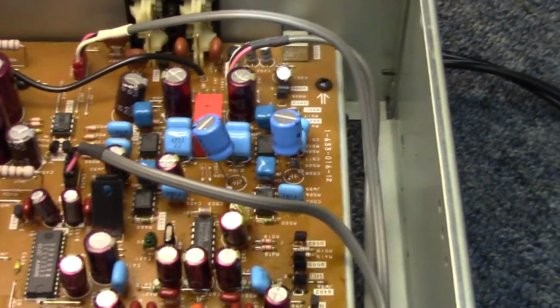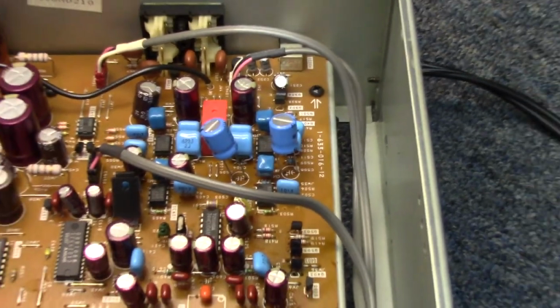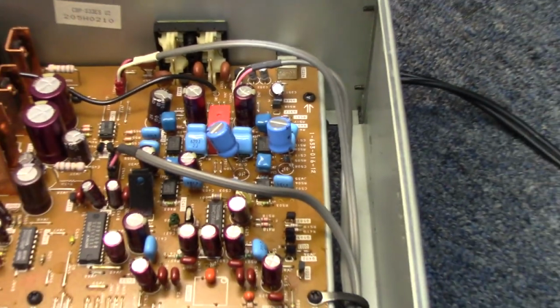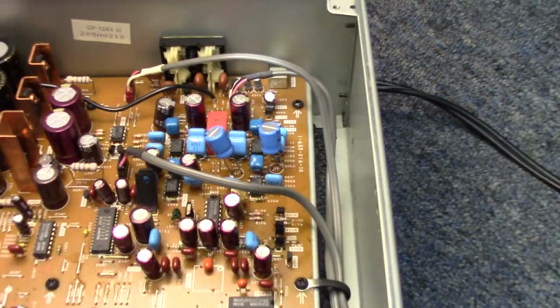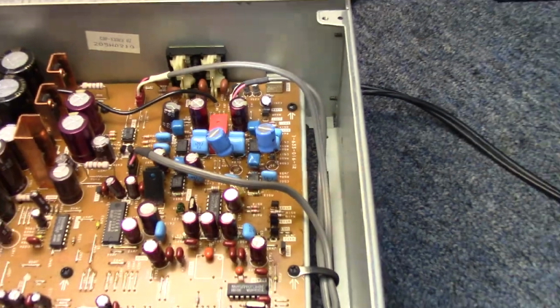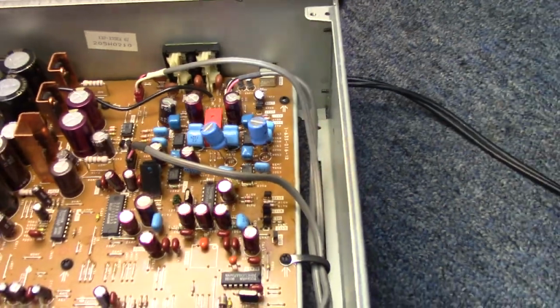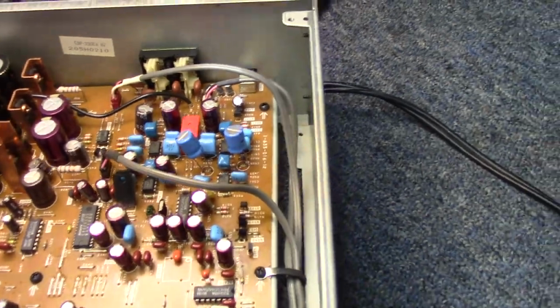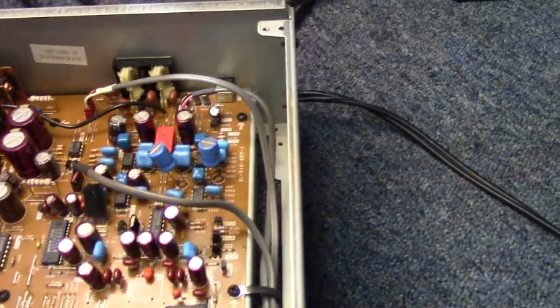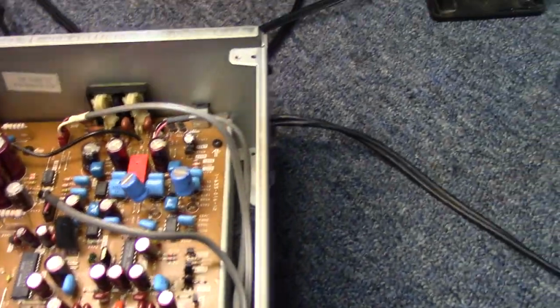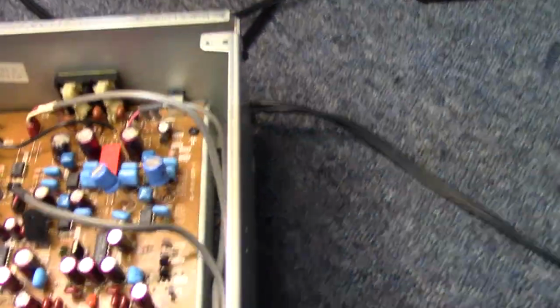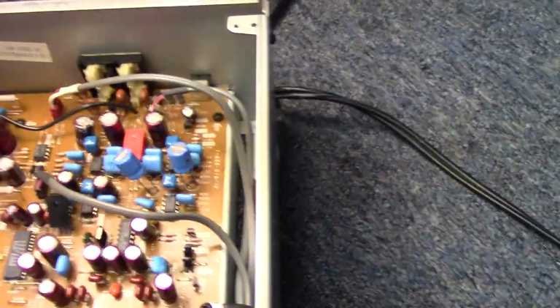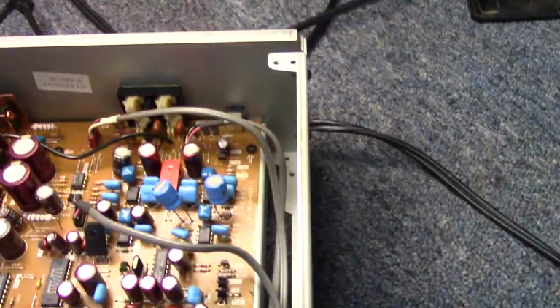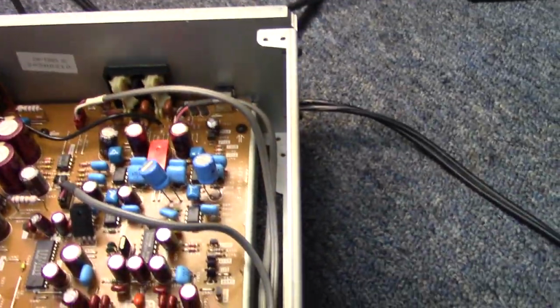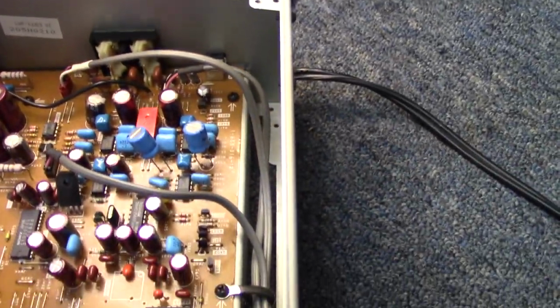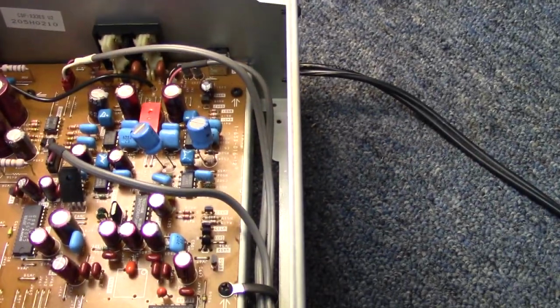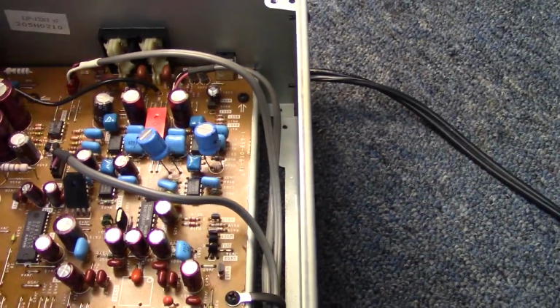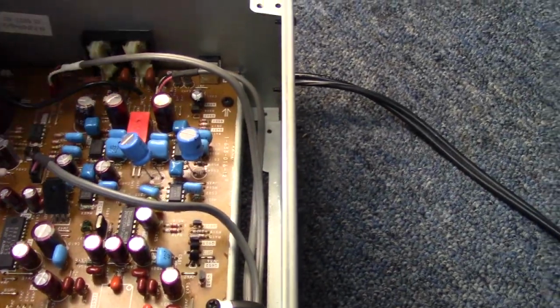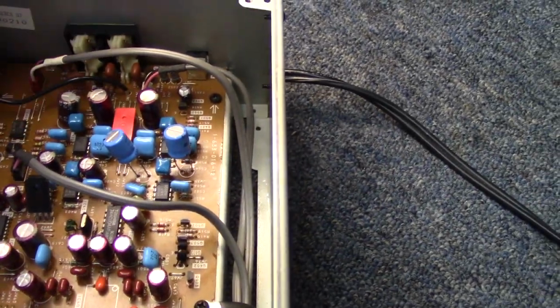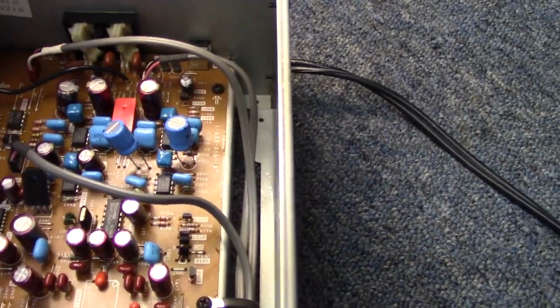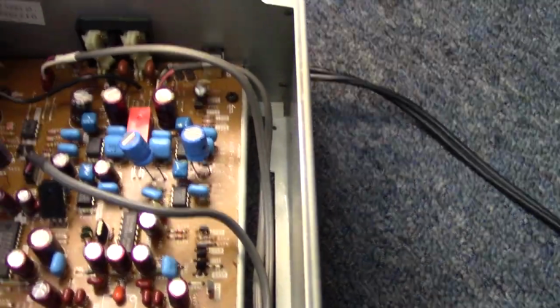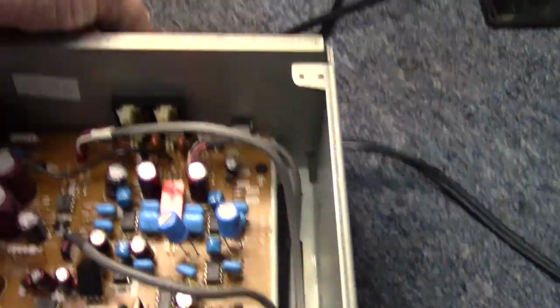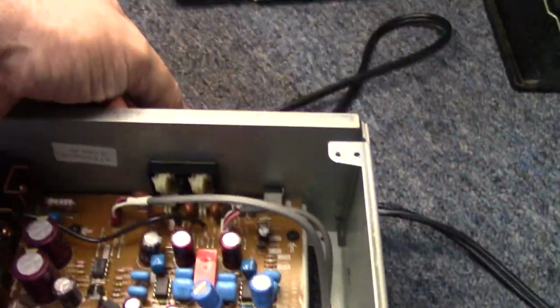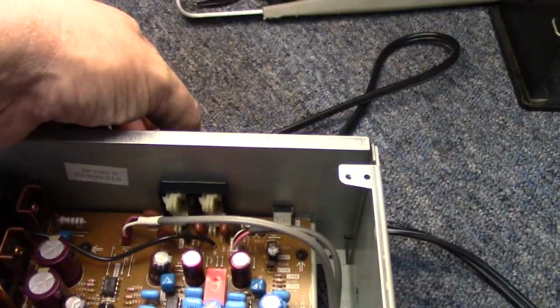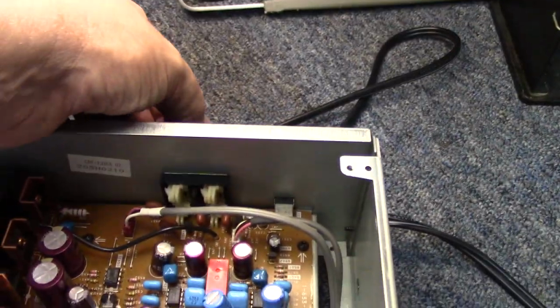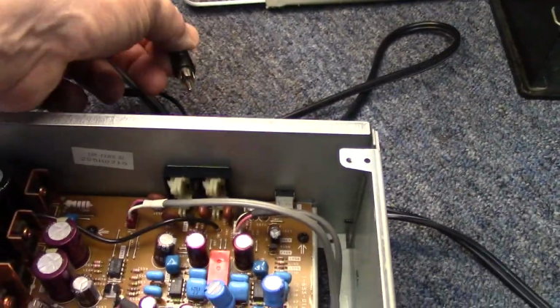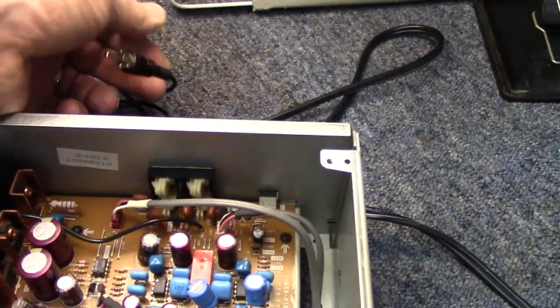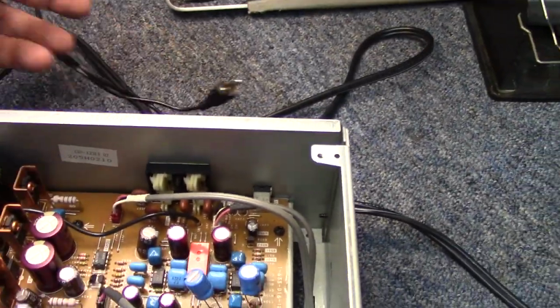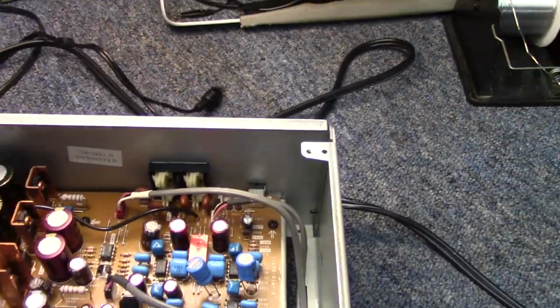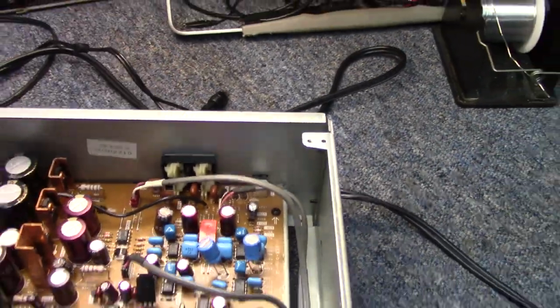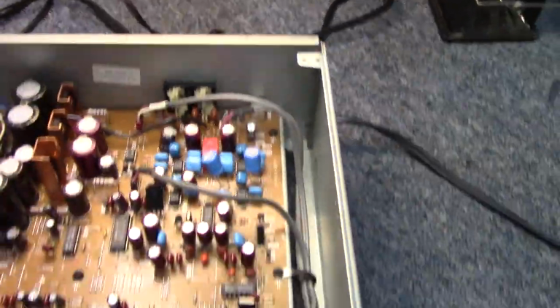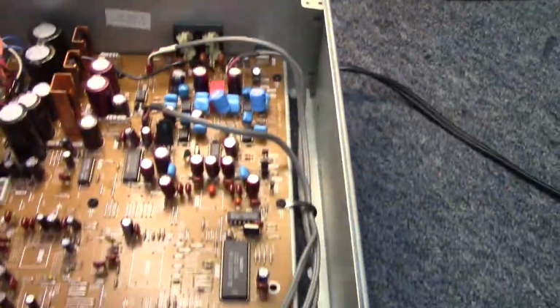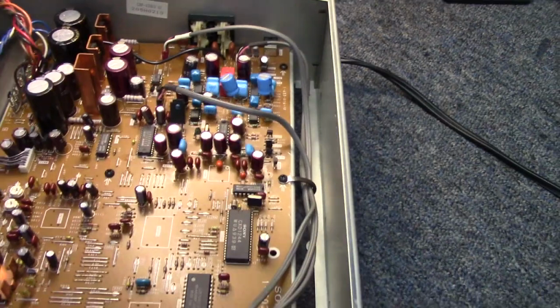Let's go ahead — the right channel was the one we were having problems with, so we'll disconnect the left channel and let's fire it up a little bit.